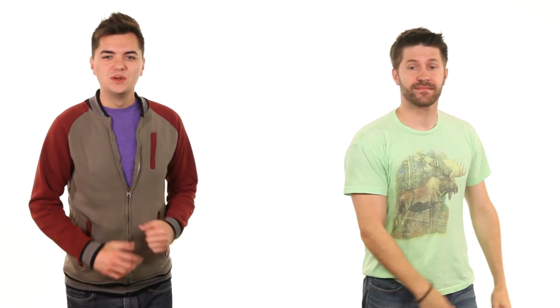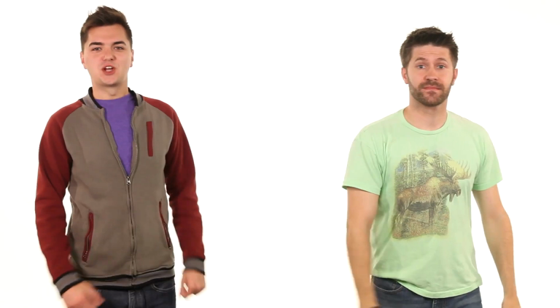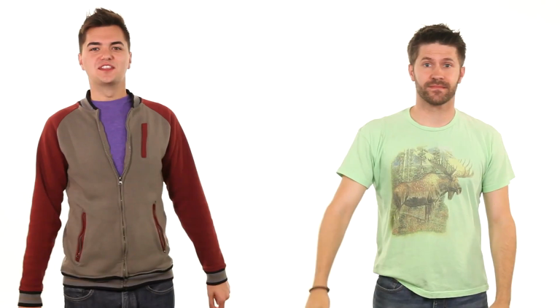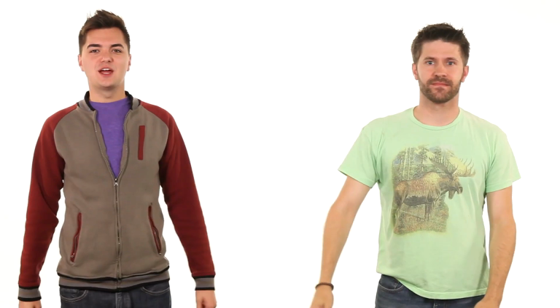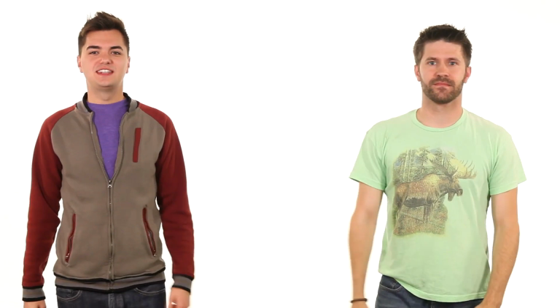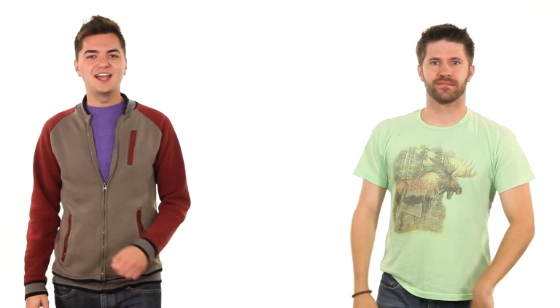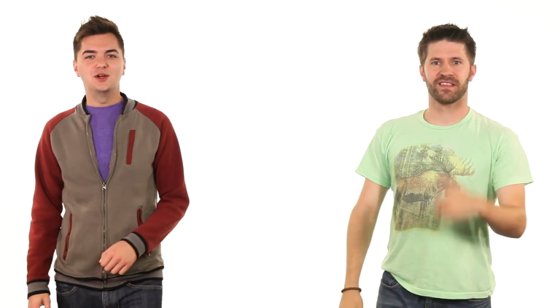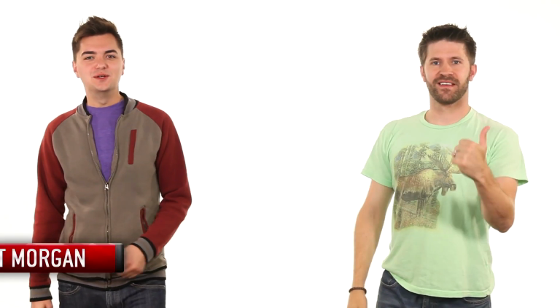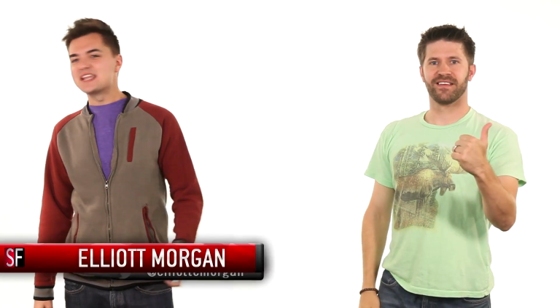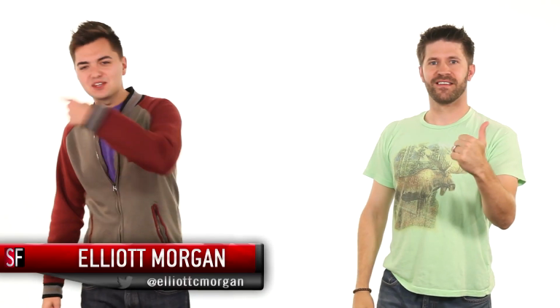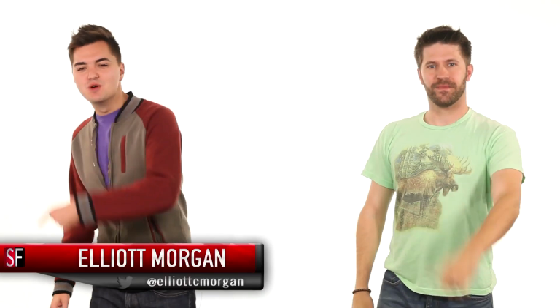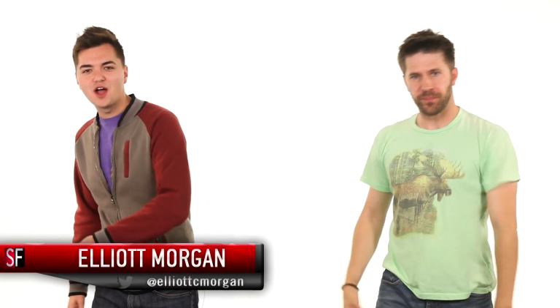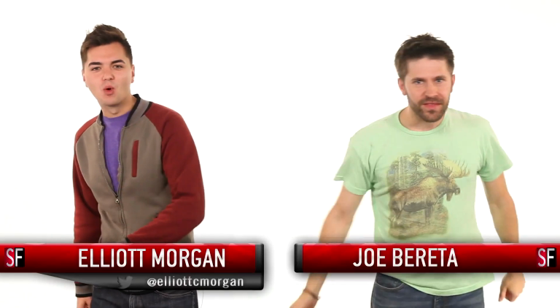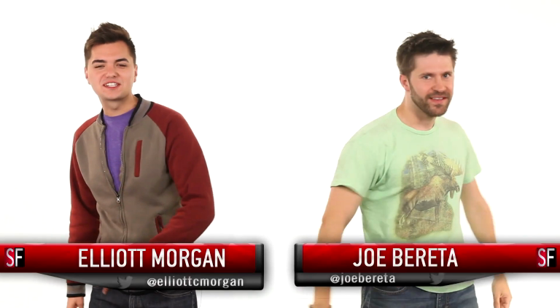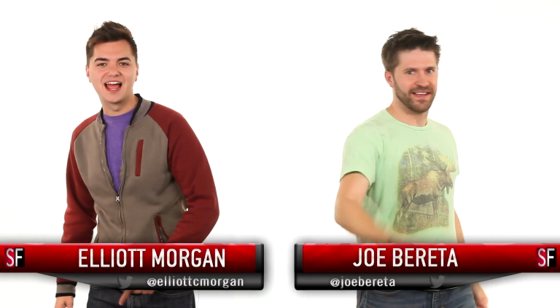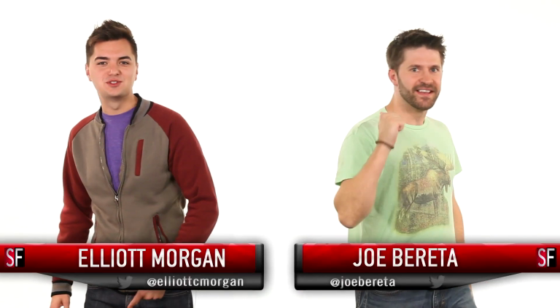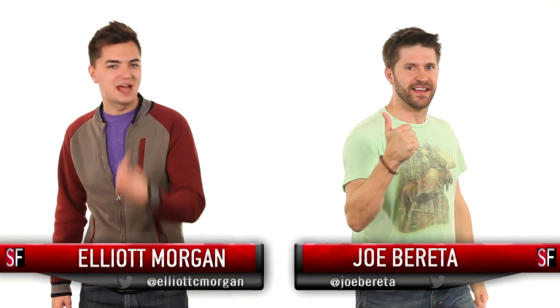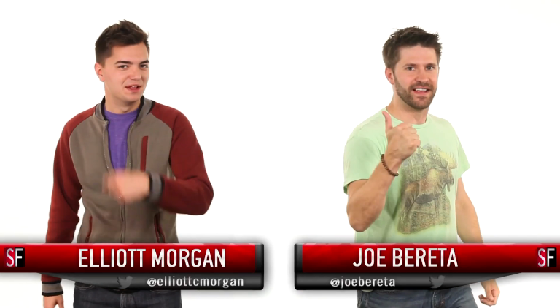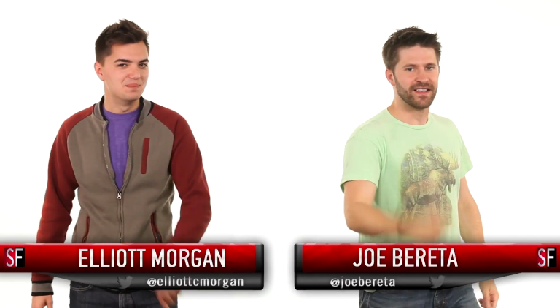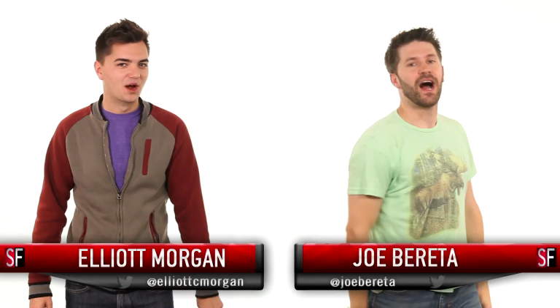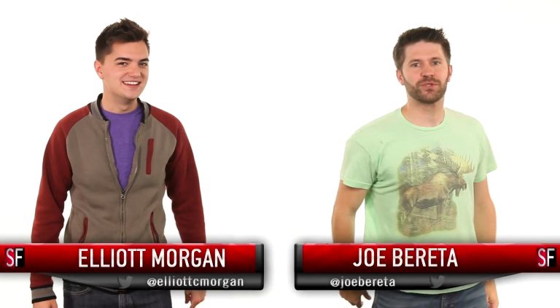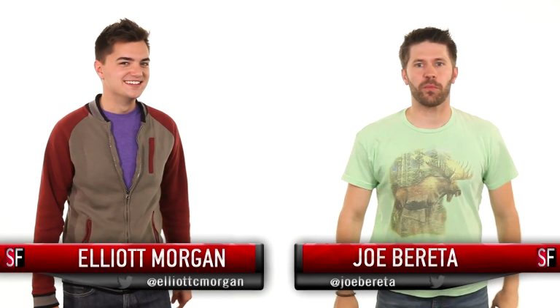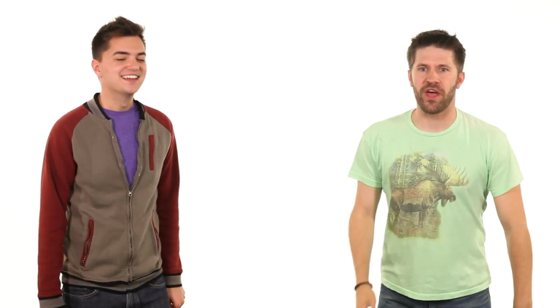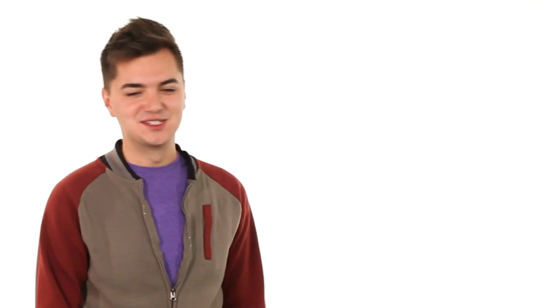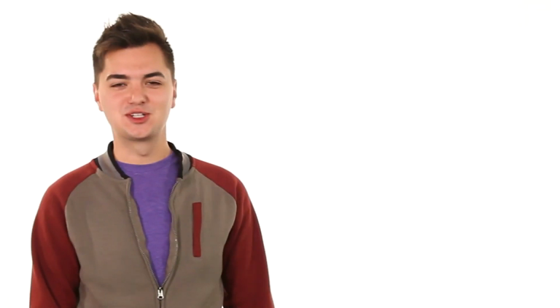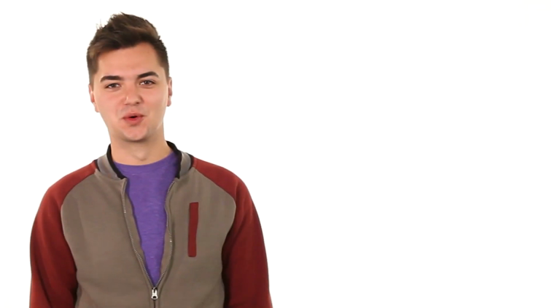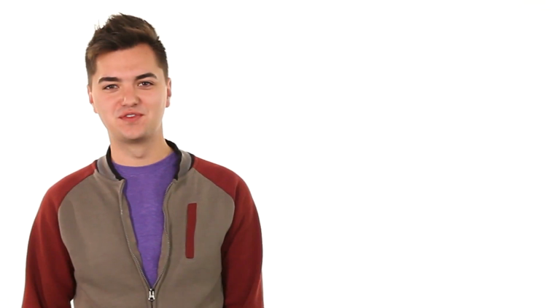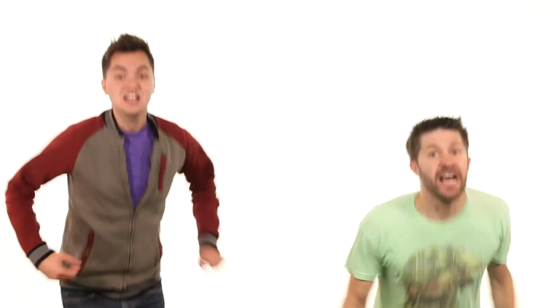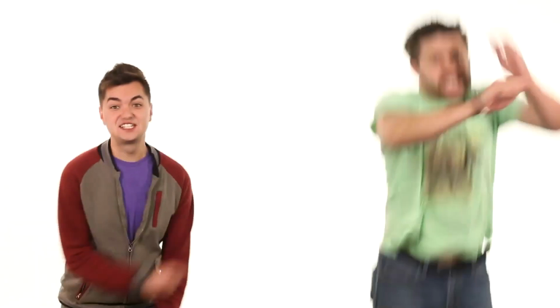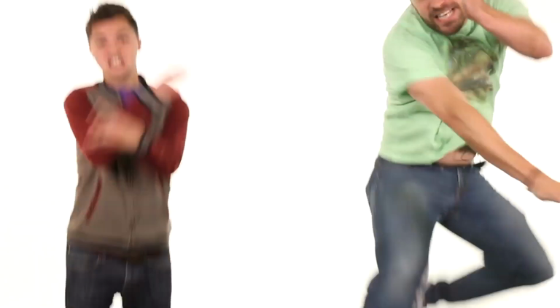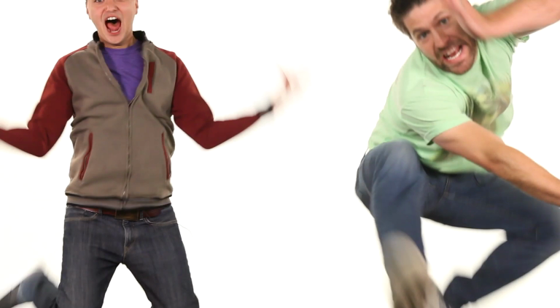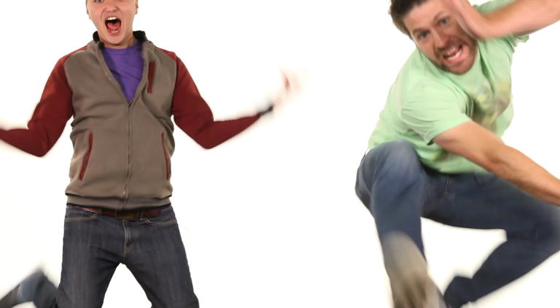We started the day with dyno news, now let's move on to more science news. I'm Elliot Morgan. I'm Joe Barretta. This is SourceFed. SCIENCE!